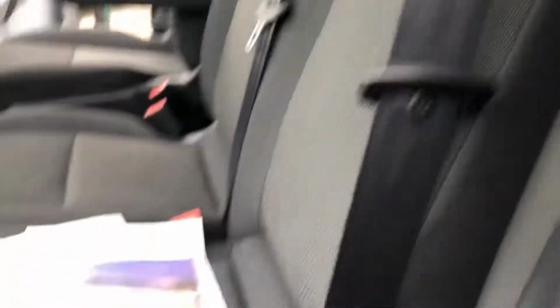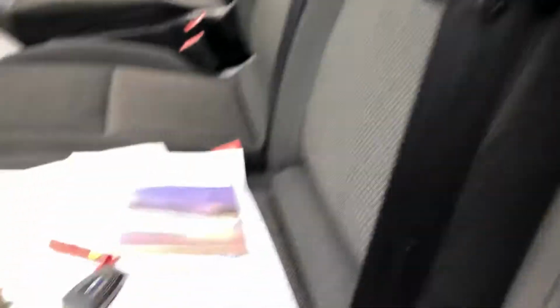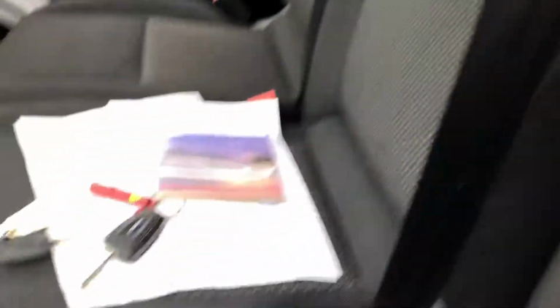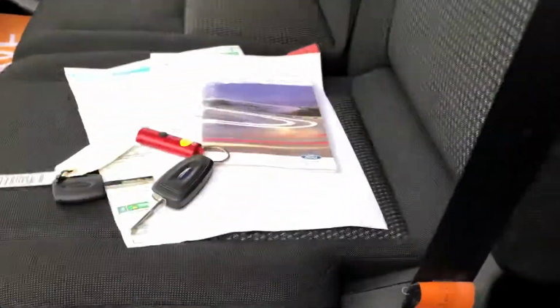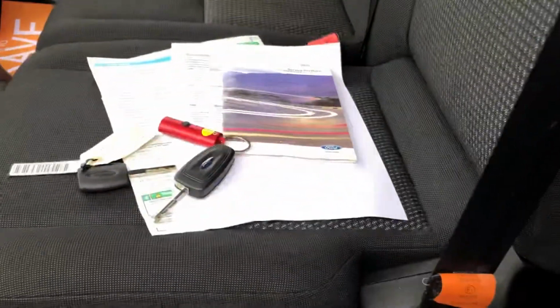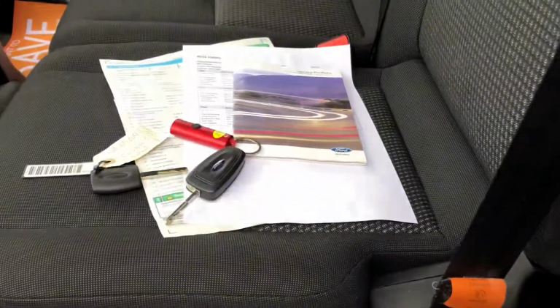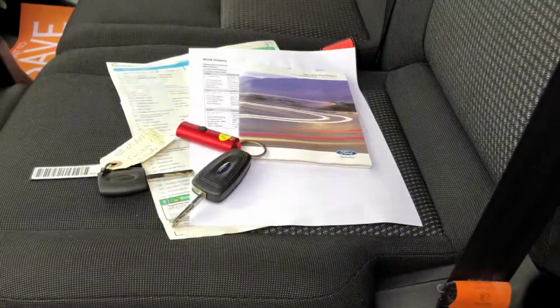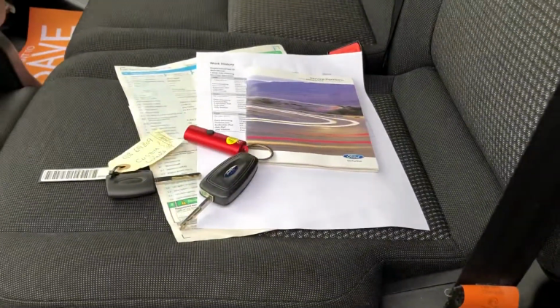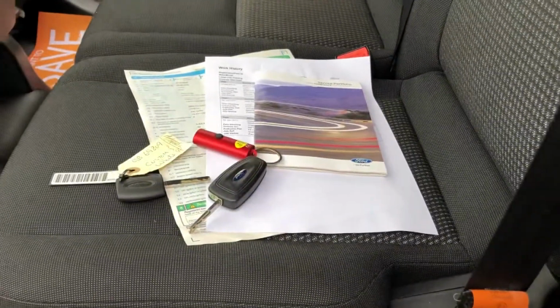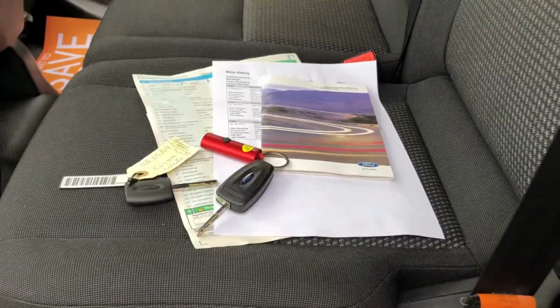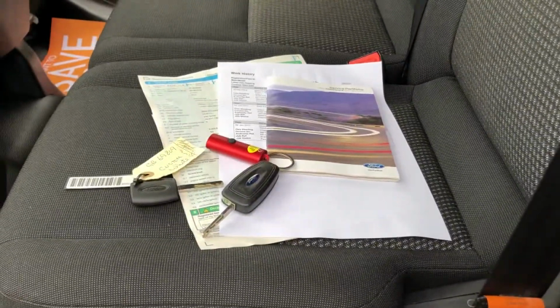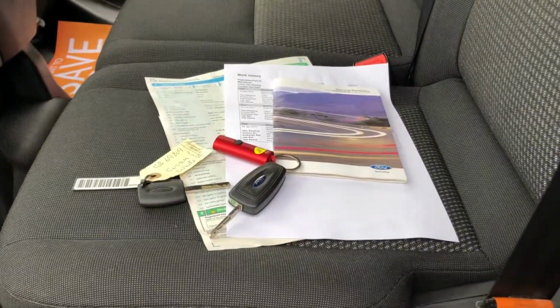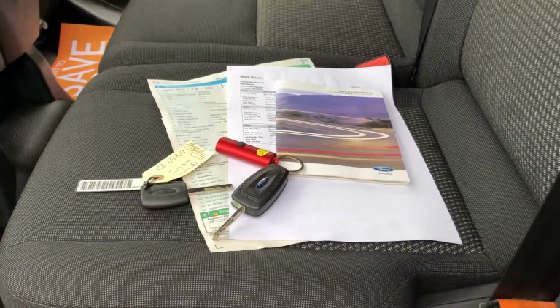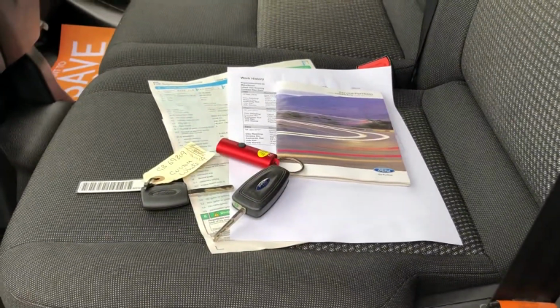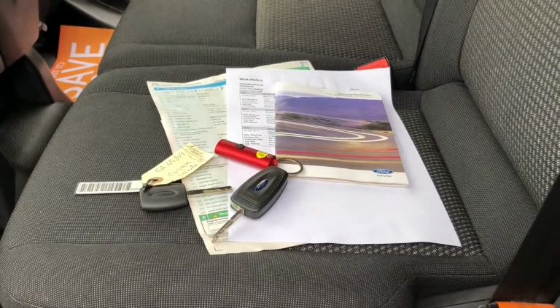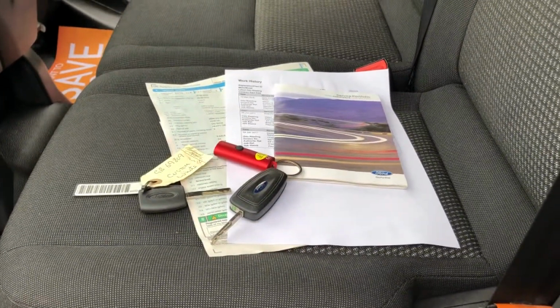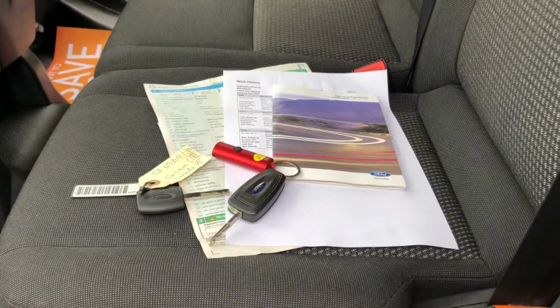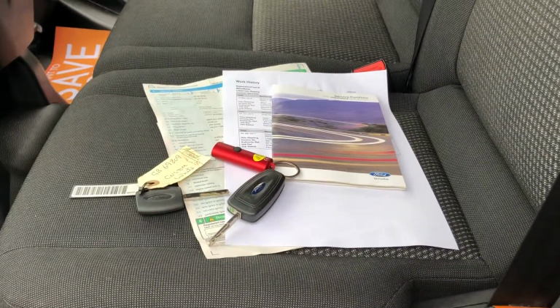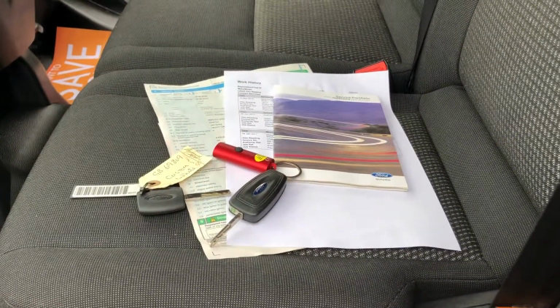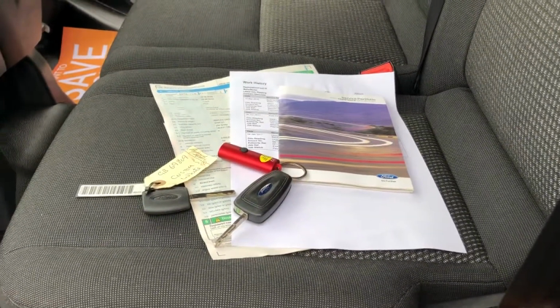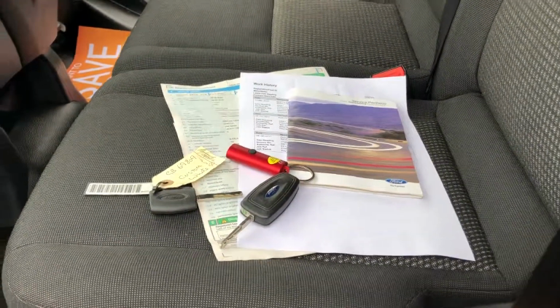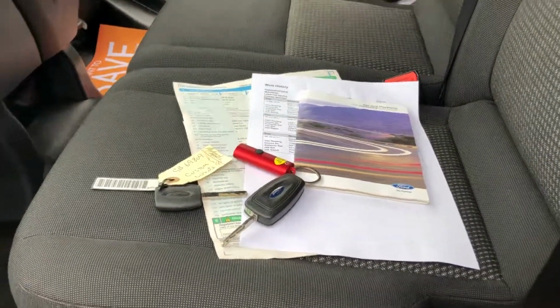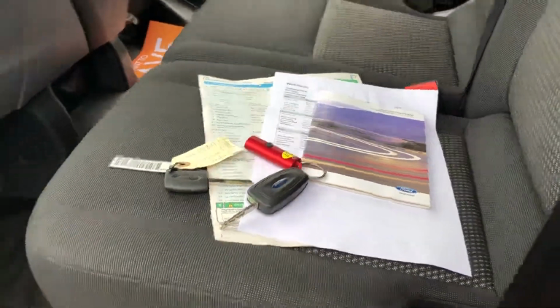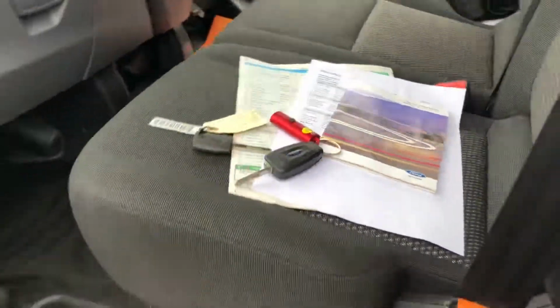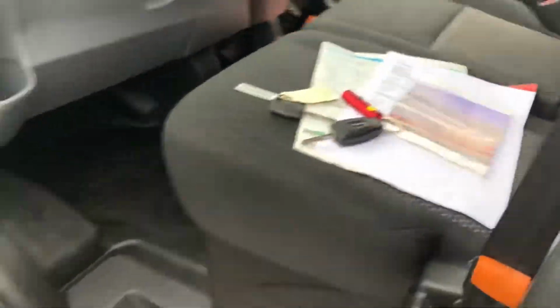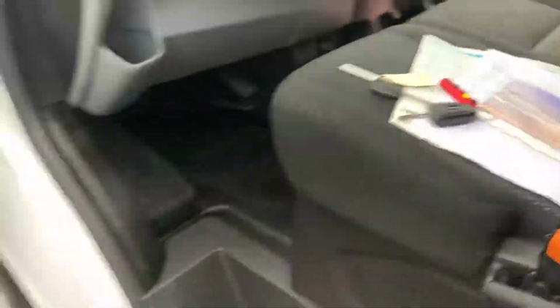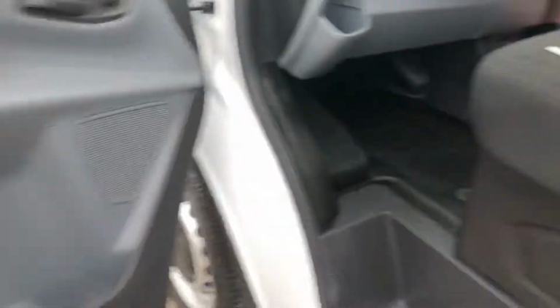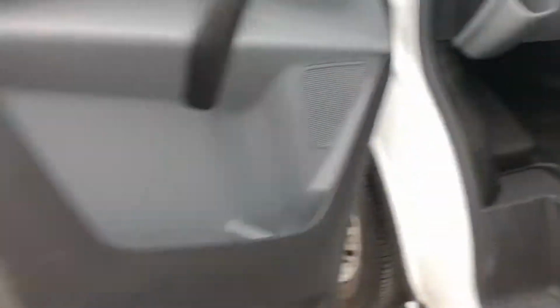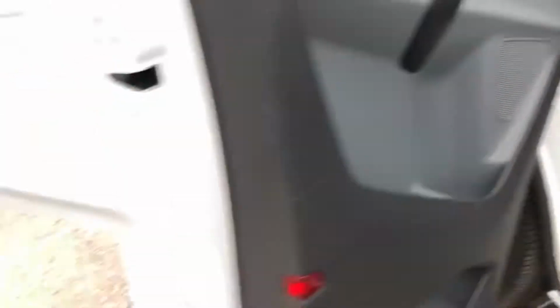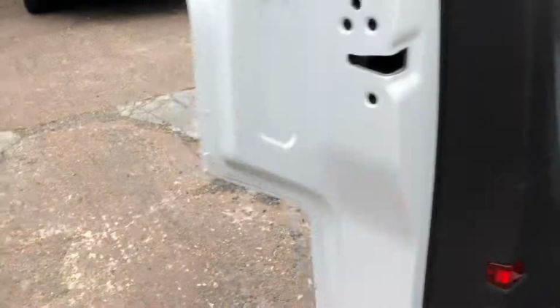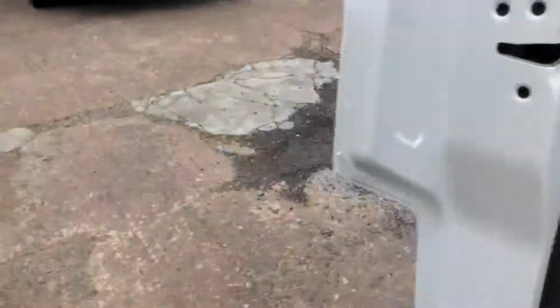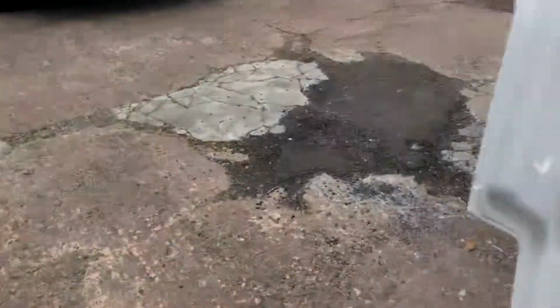Here's all your documents — your full V5, full service history, main key and a spare key.